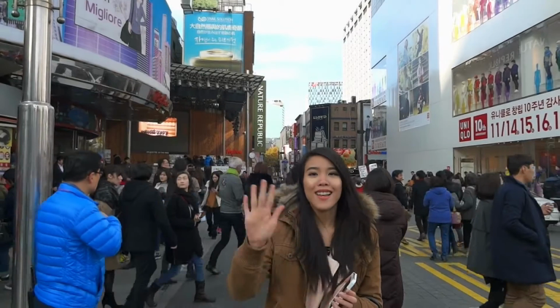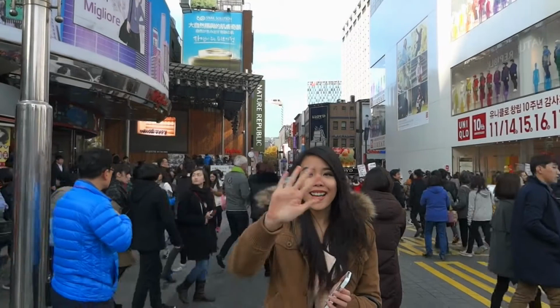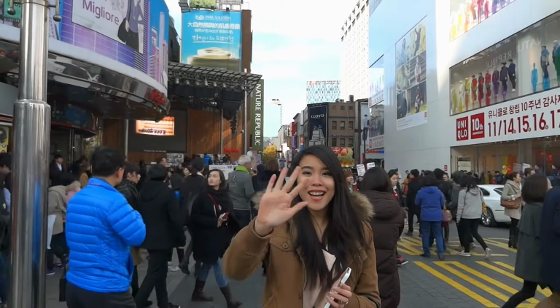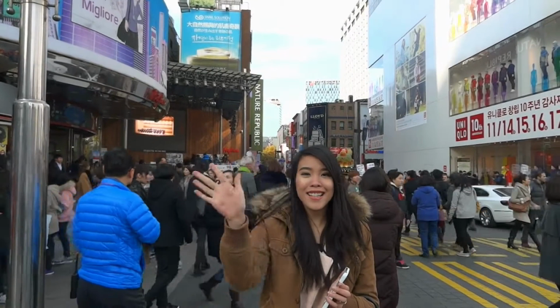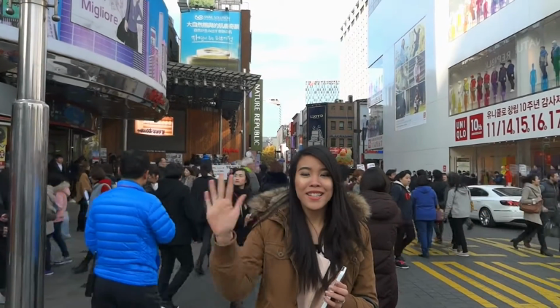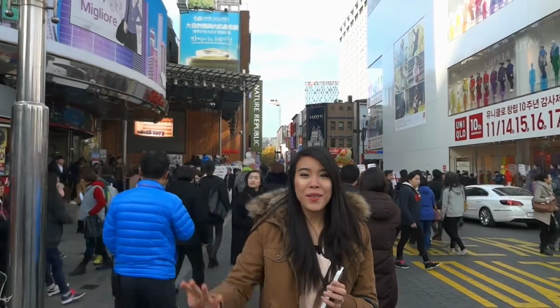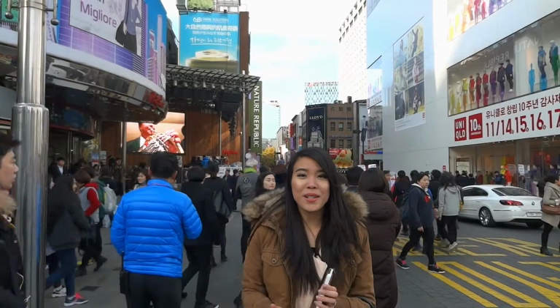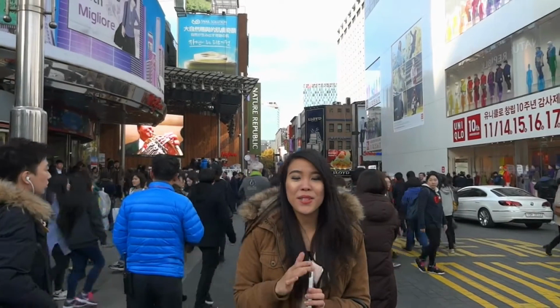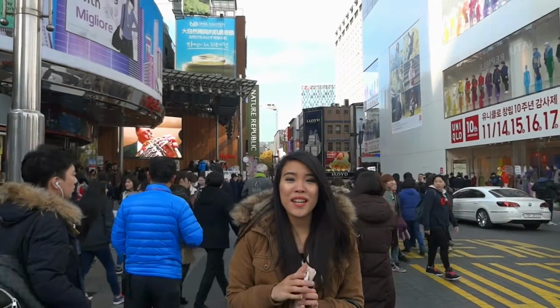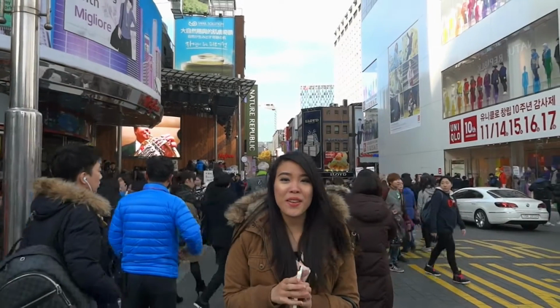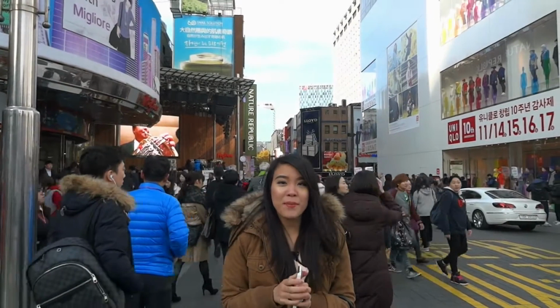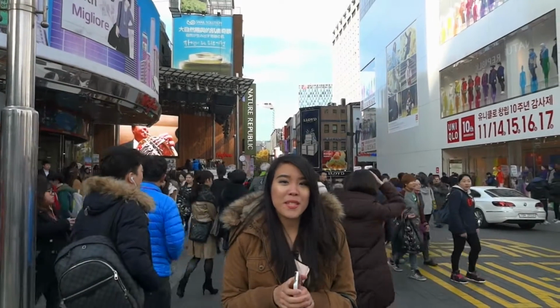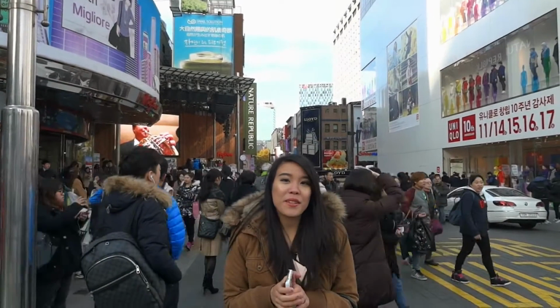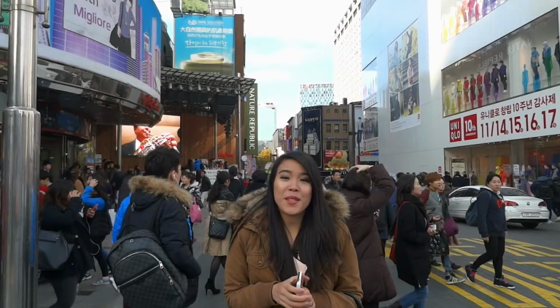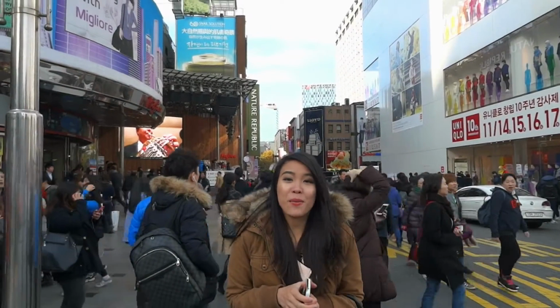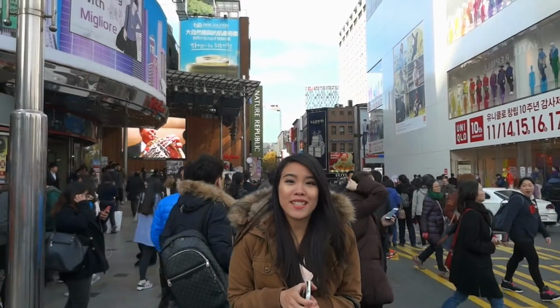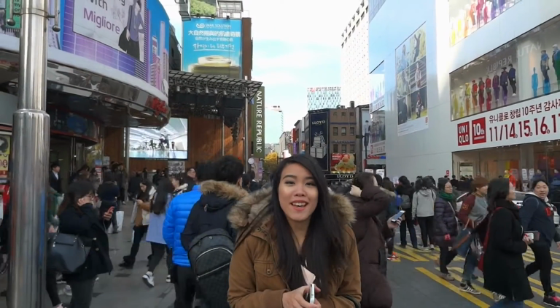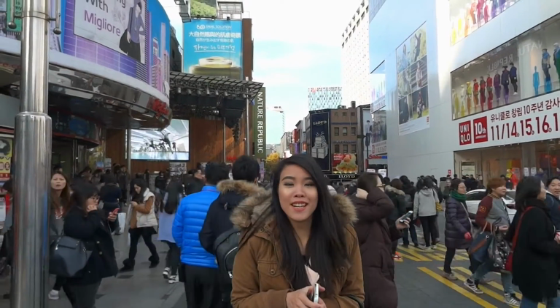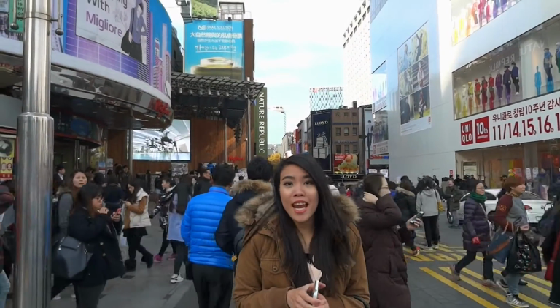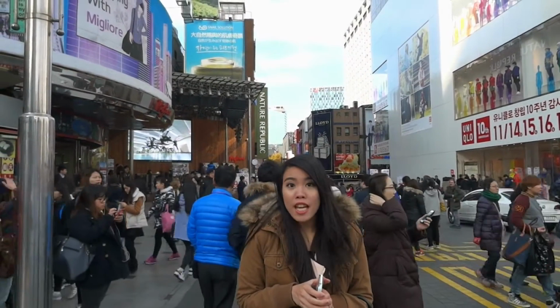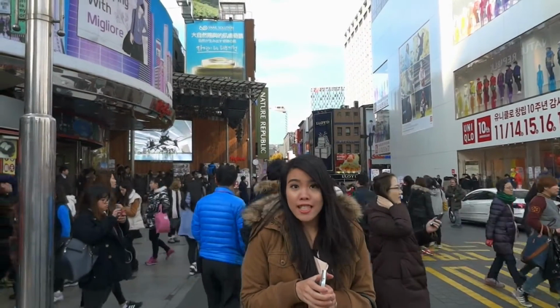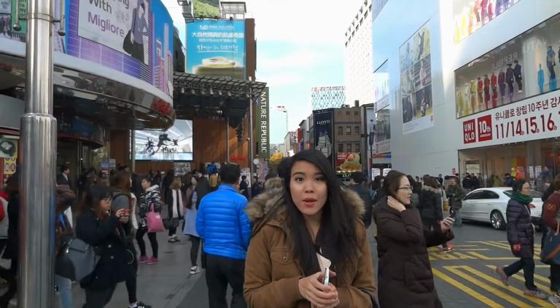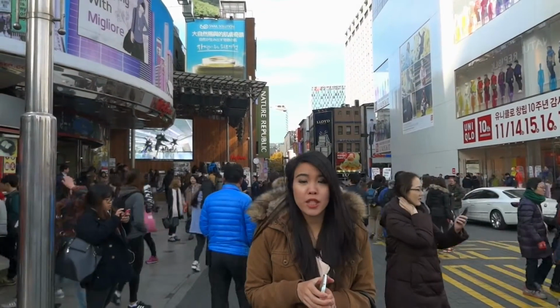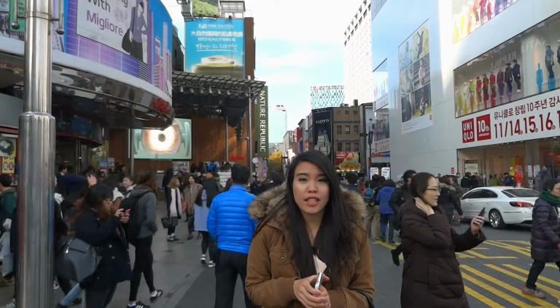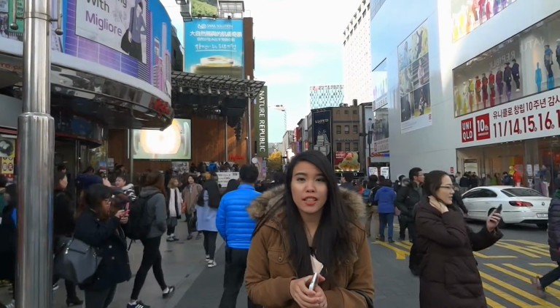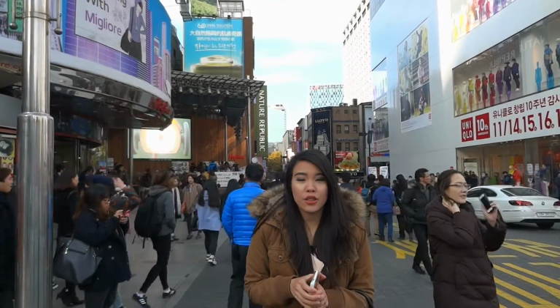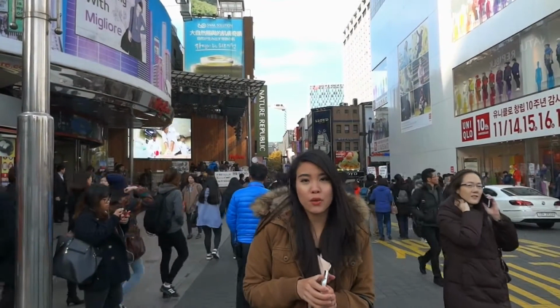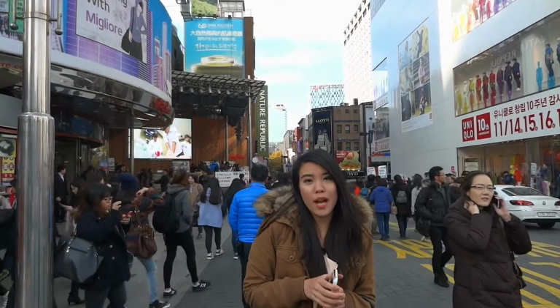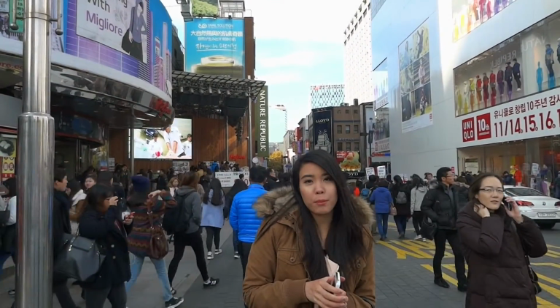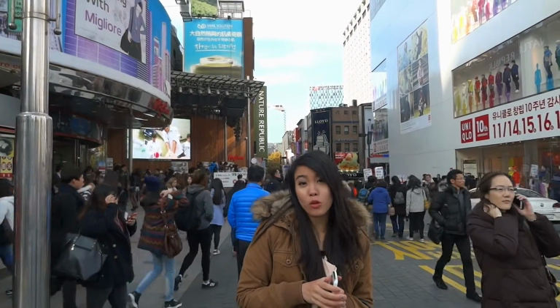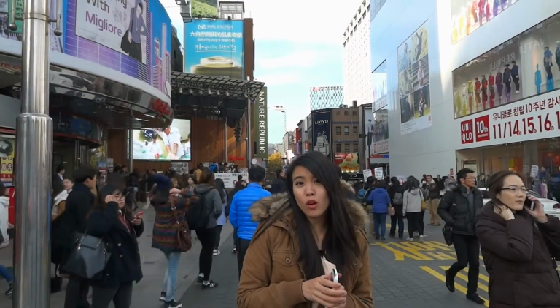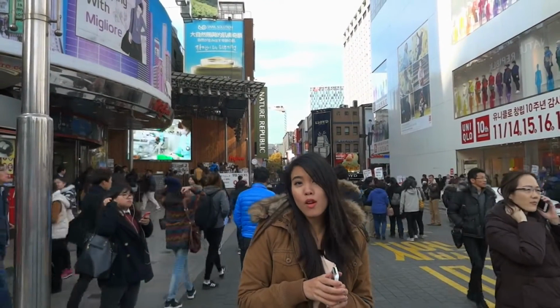Hi guys! Welcome to another episode of Subway Saturday. Today we're taking you around Myeong-dong.